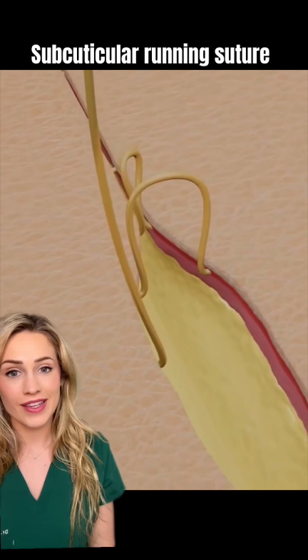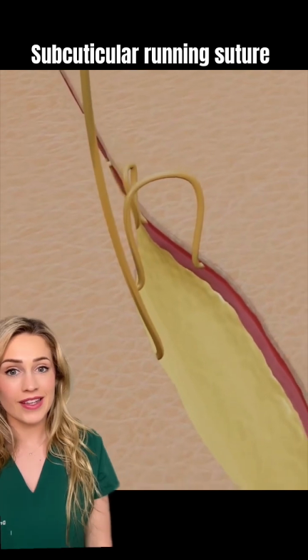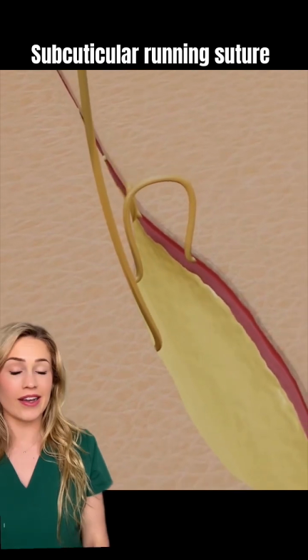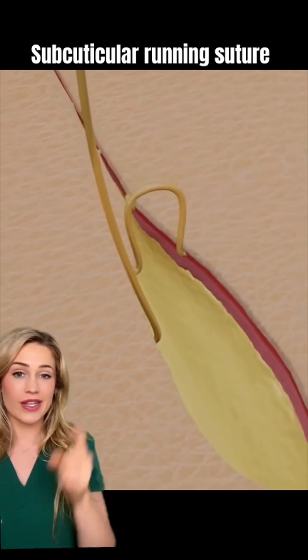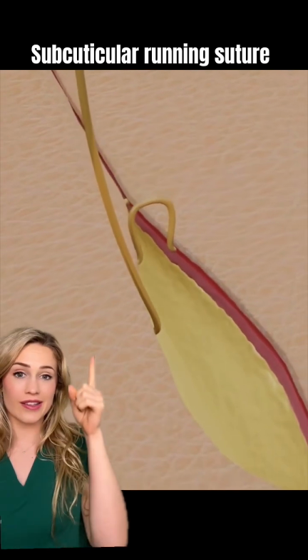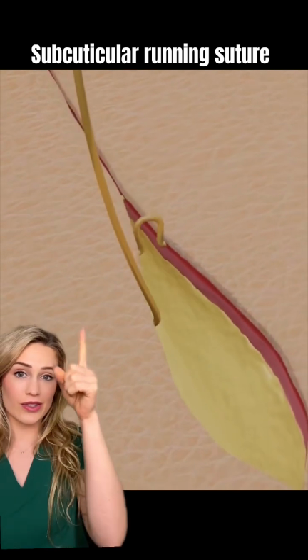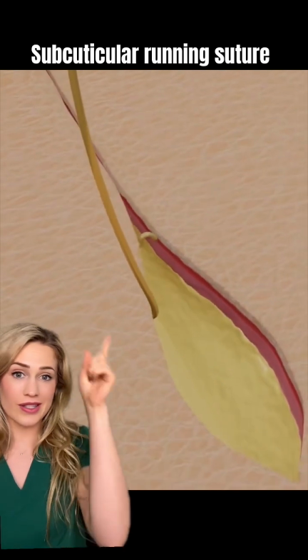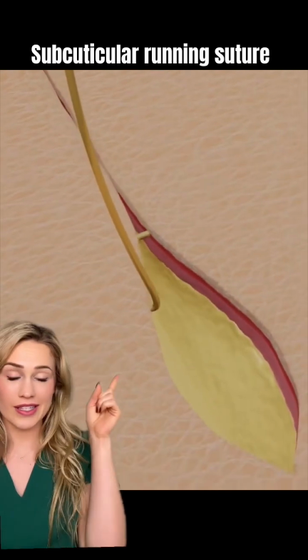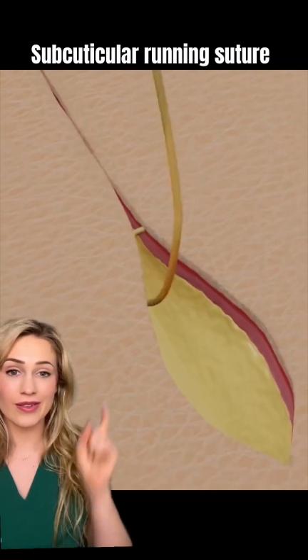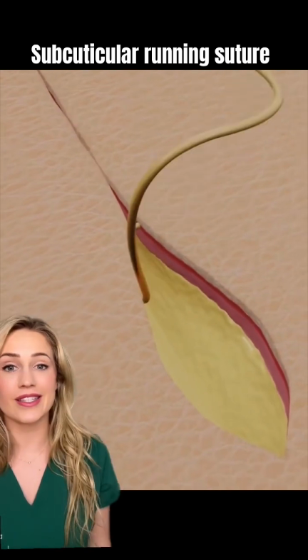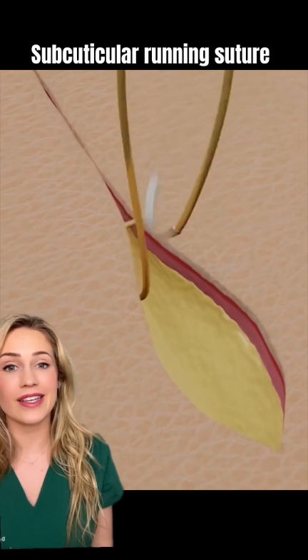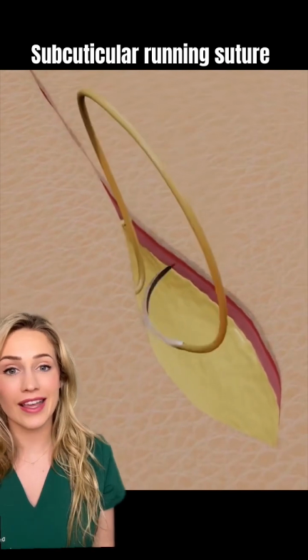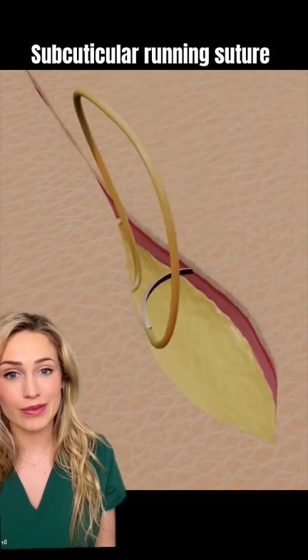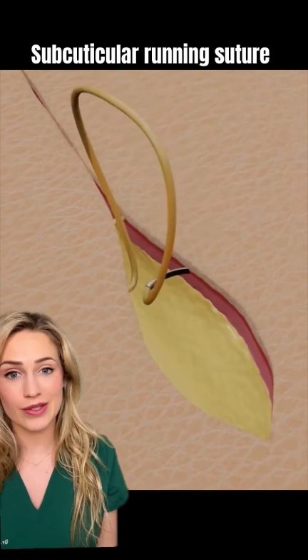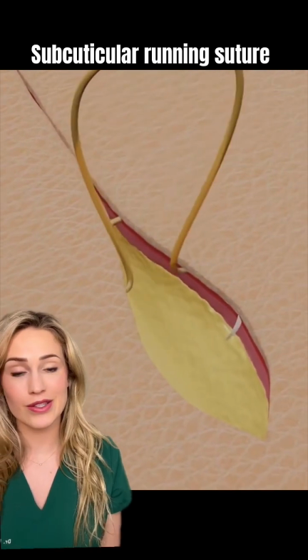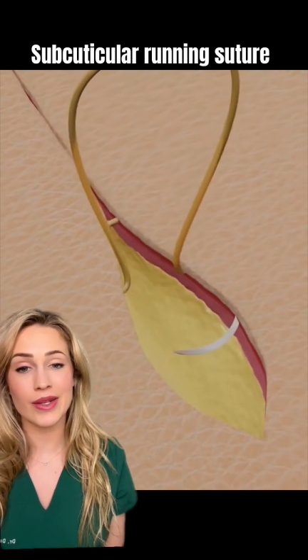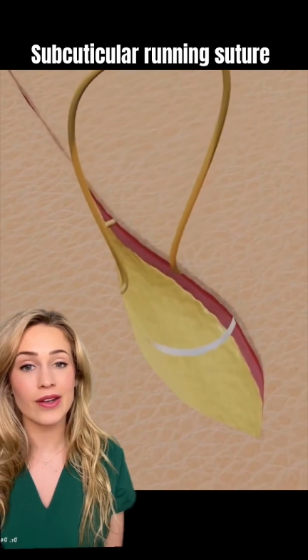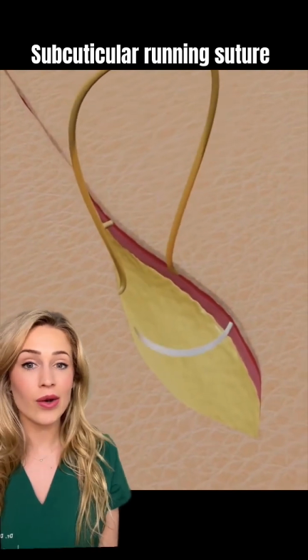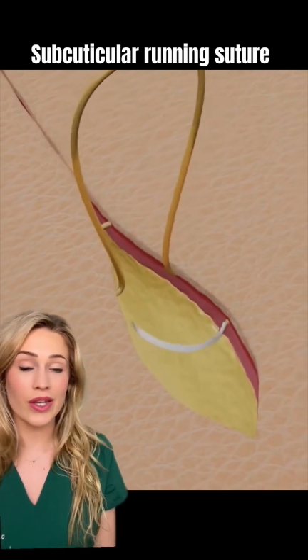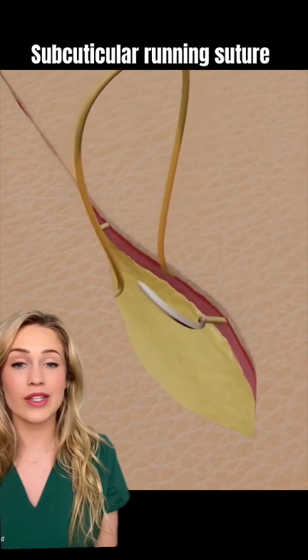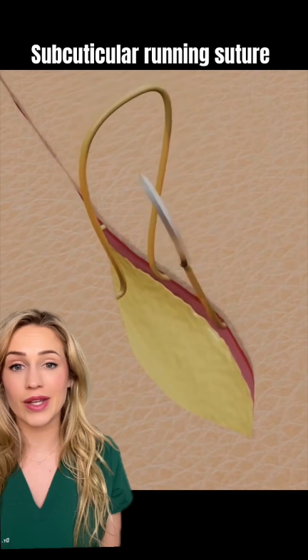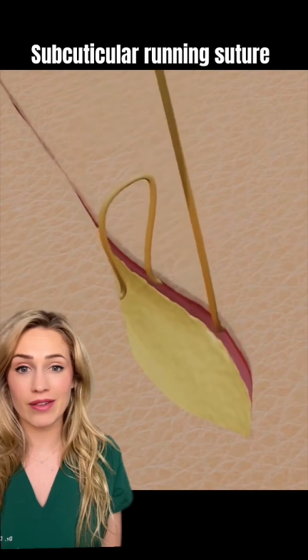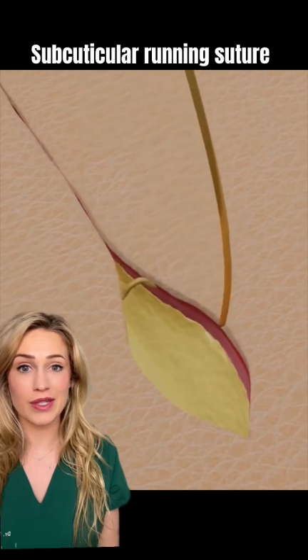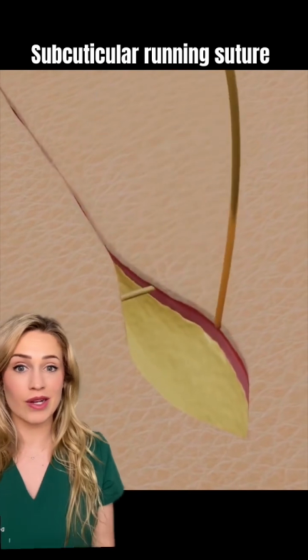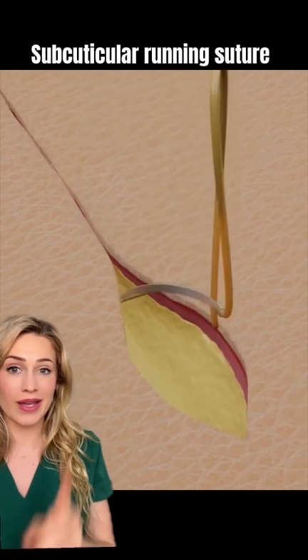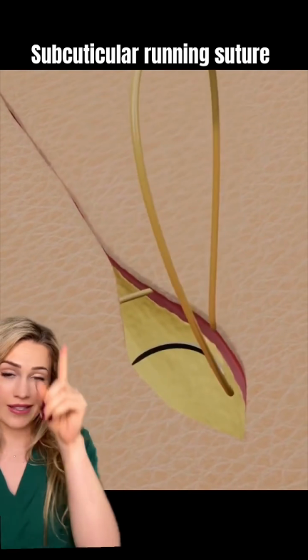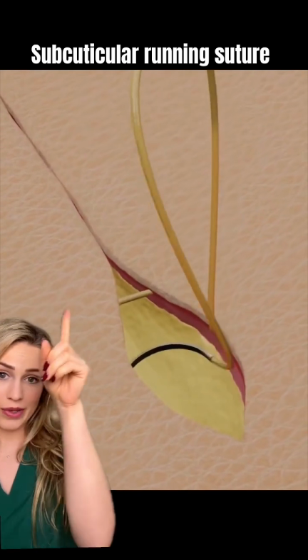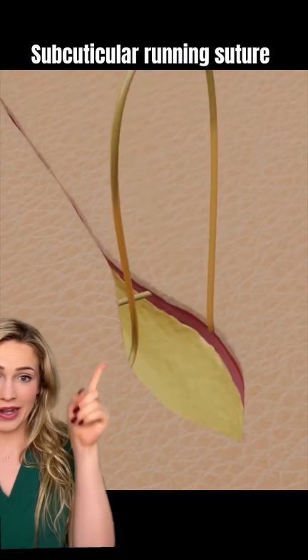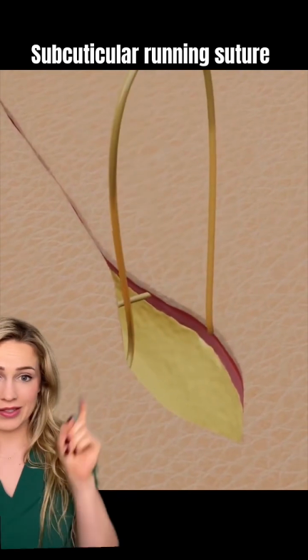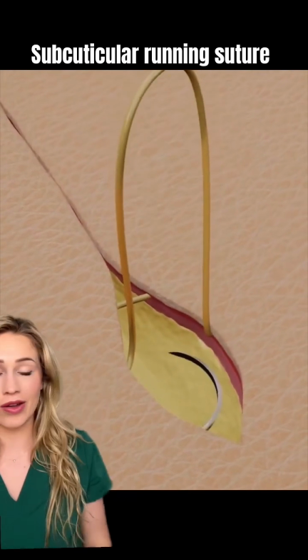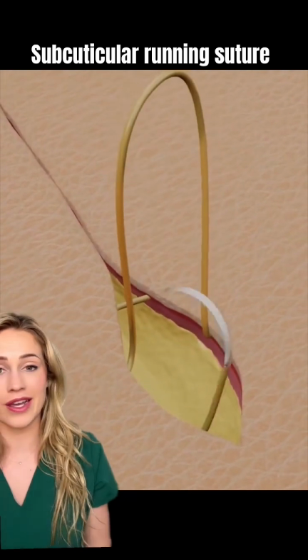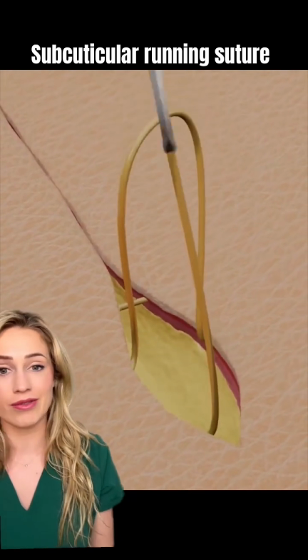You can either do this continuously, like this person is doing, or you can do interrupted, where you make separate knots all down the row.